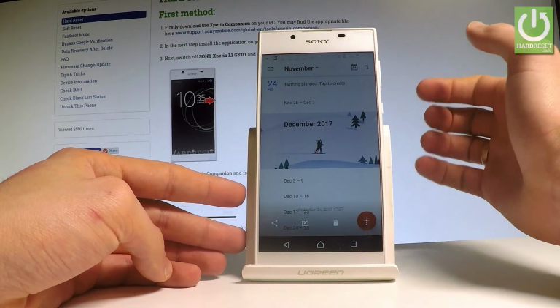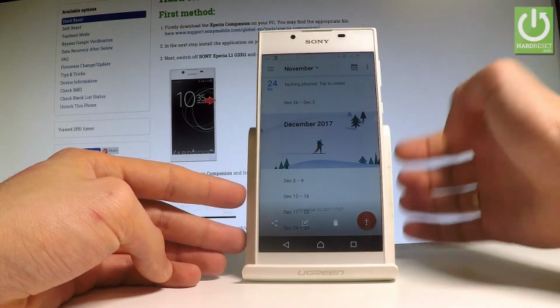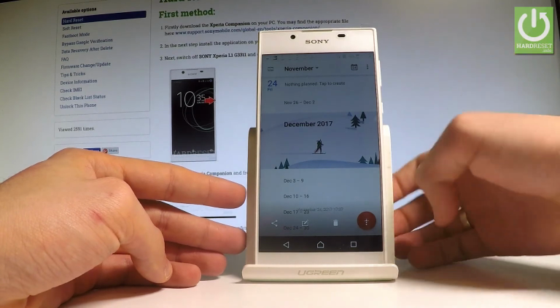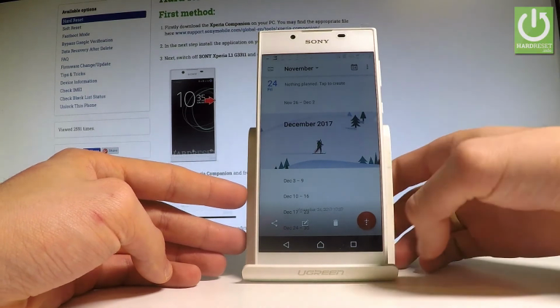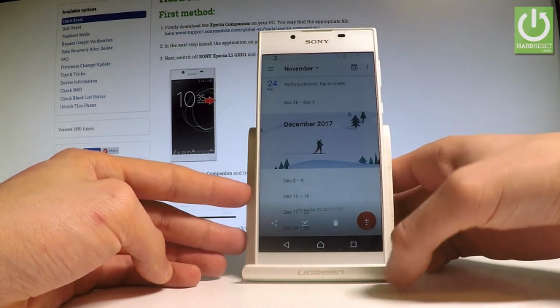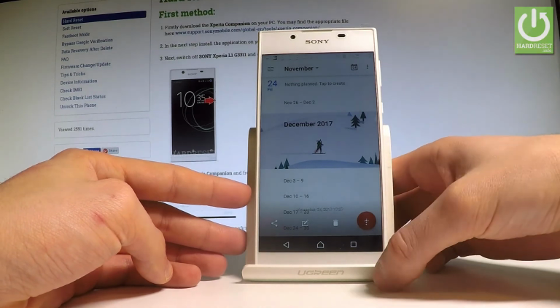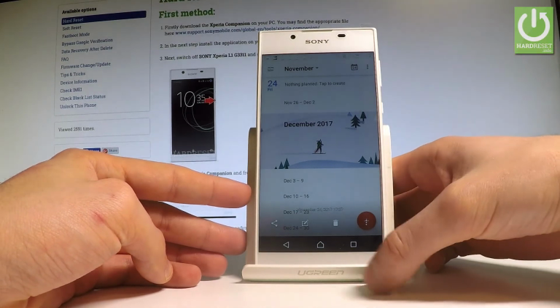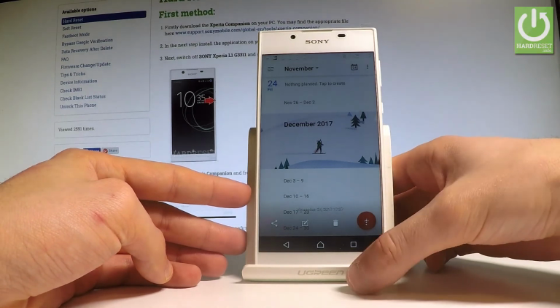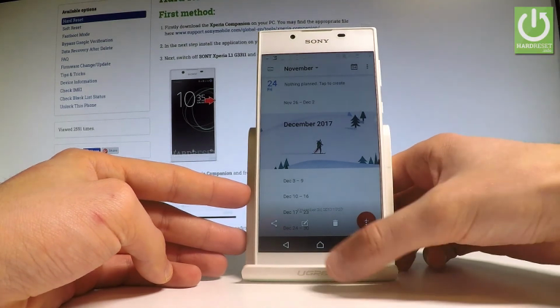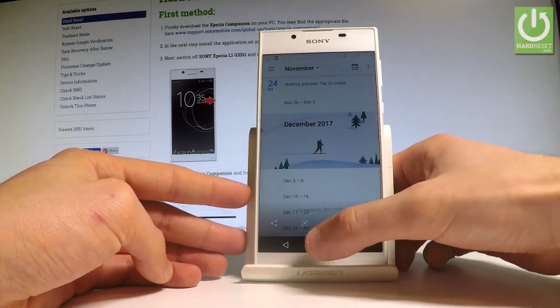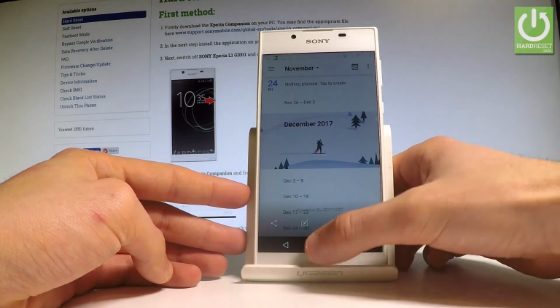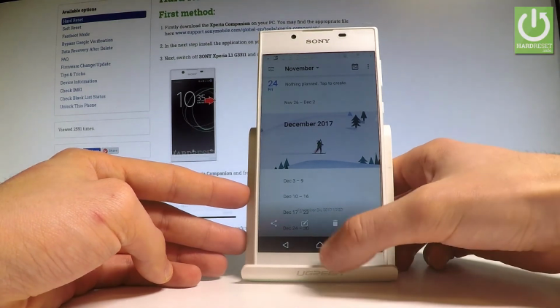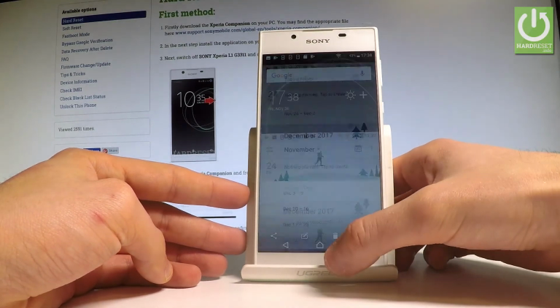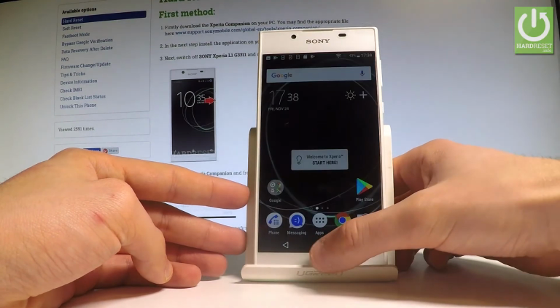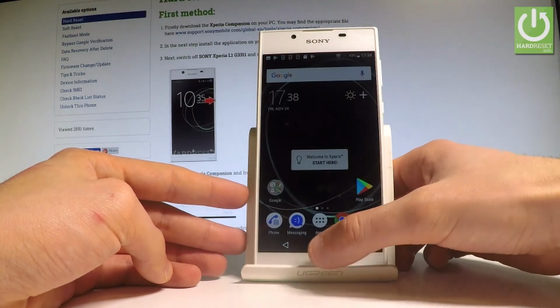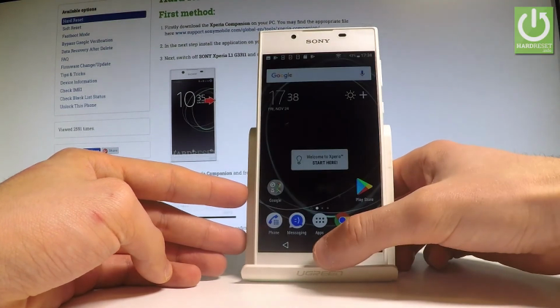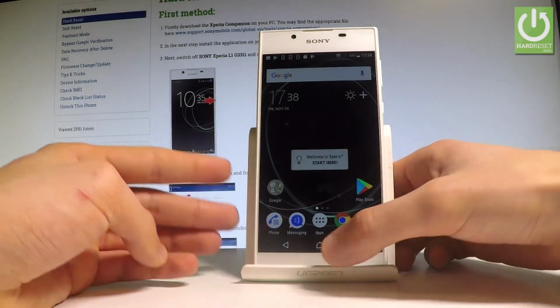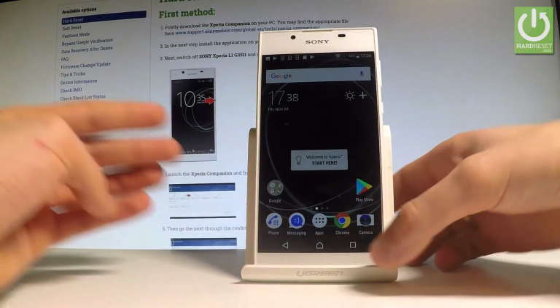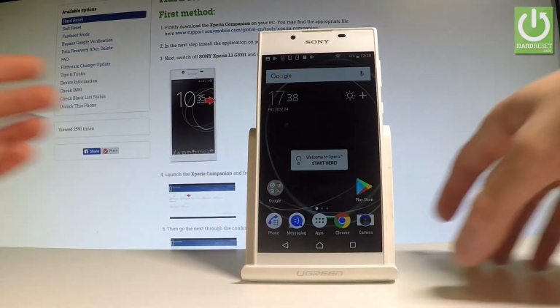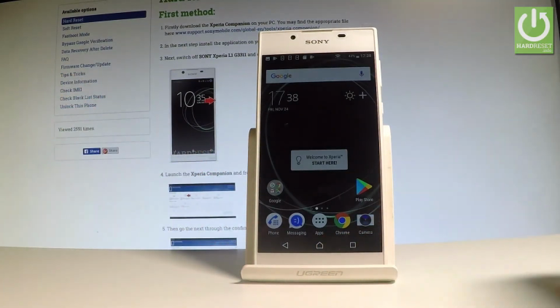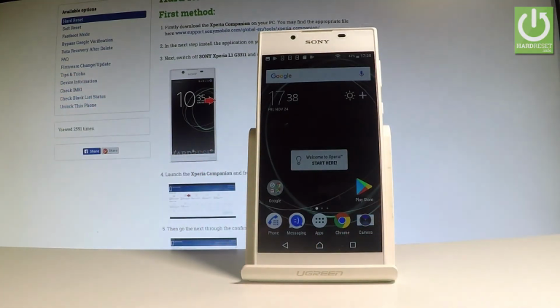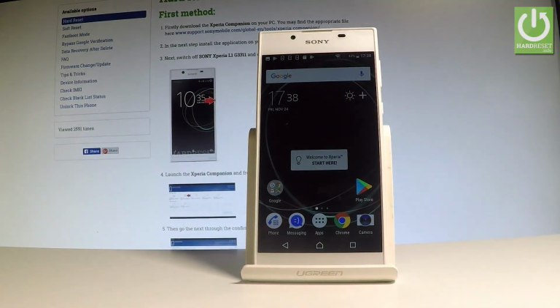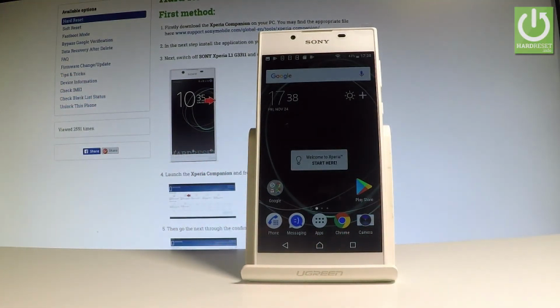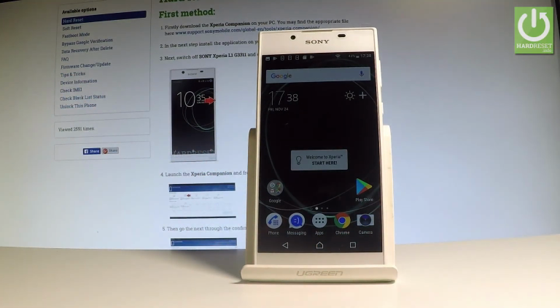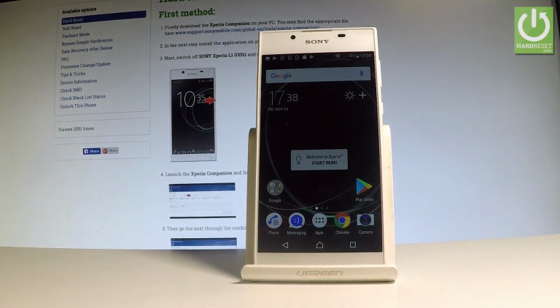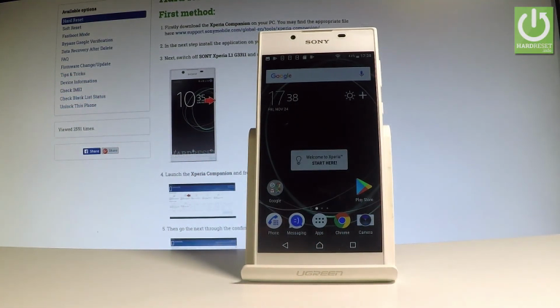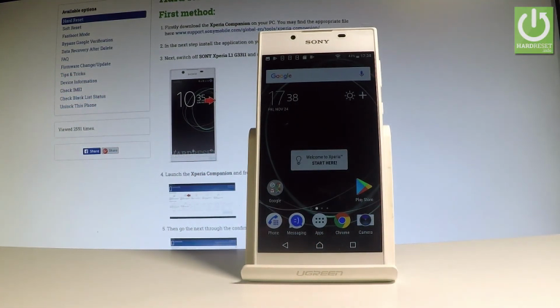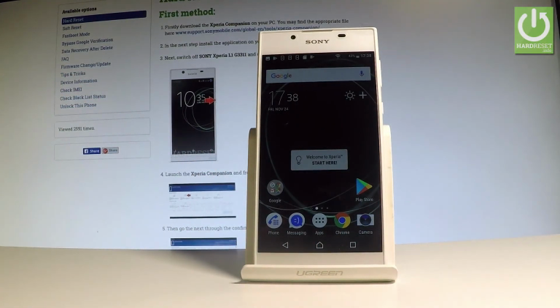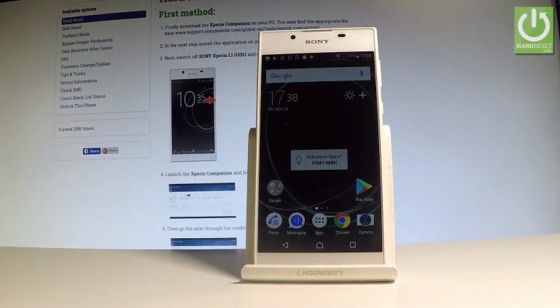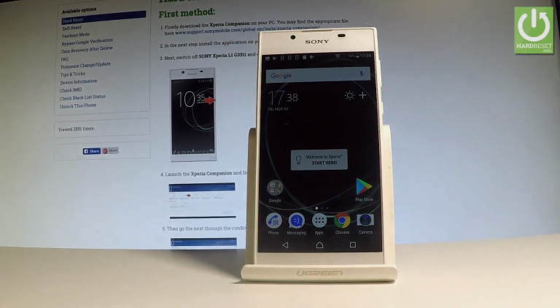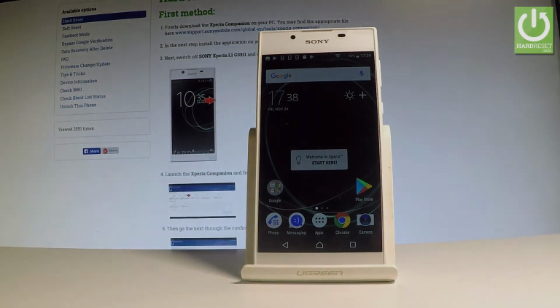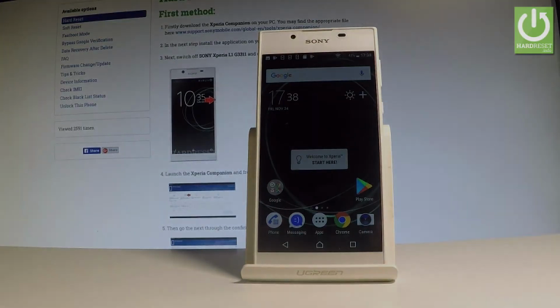So that's it, everything went well. Thank you for watching. Please subscribe to our channel and leave a thumbs up under the video.